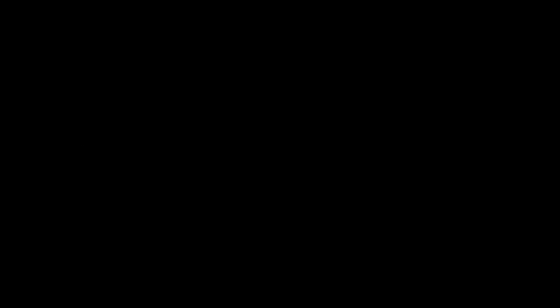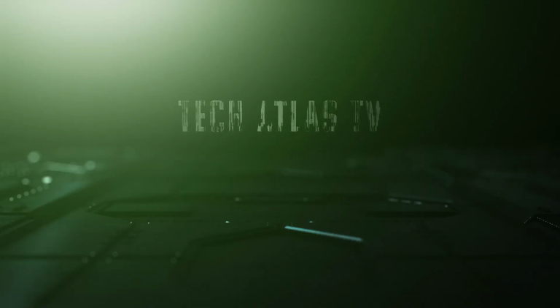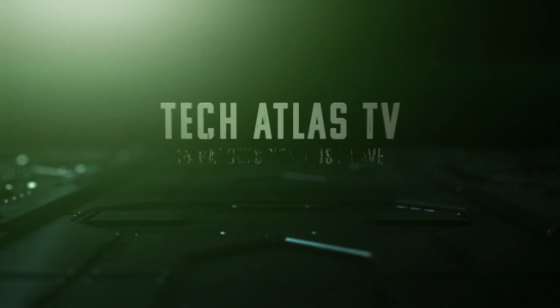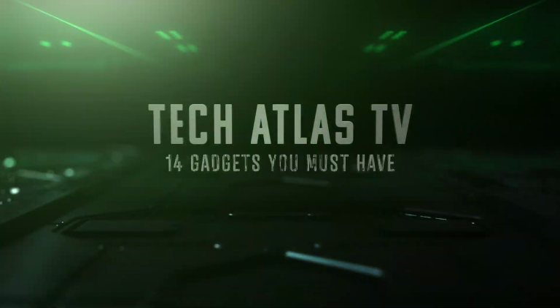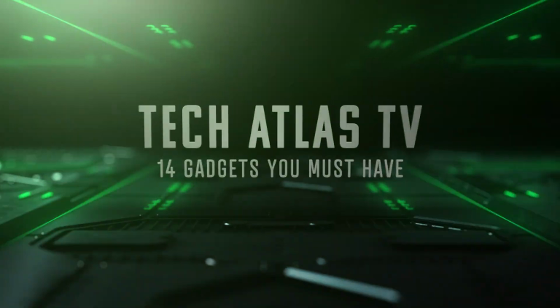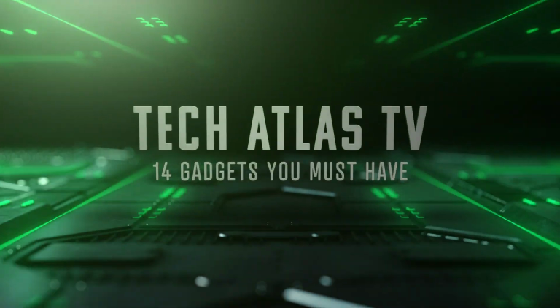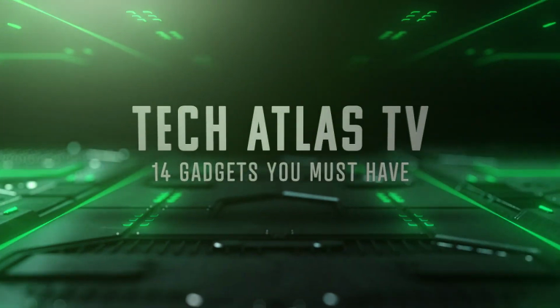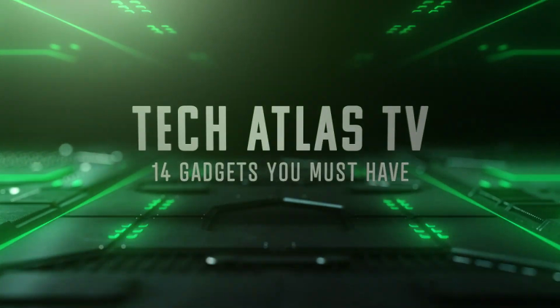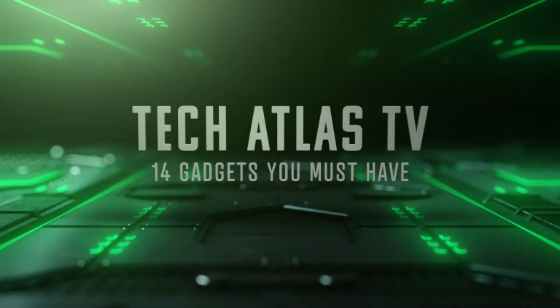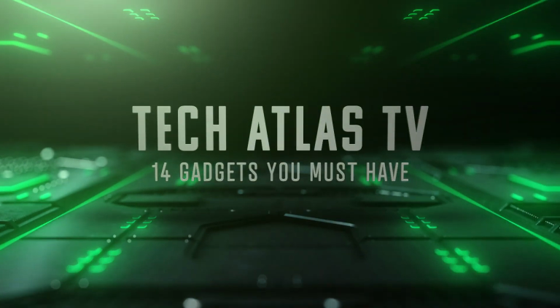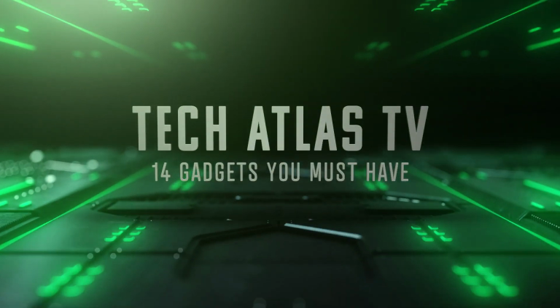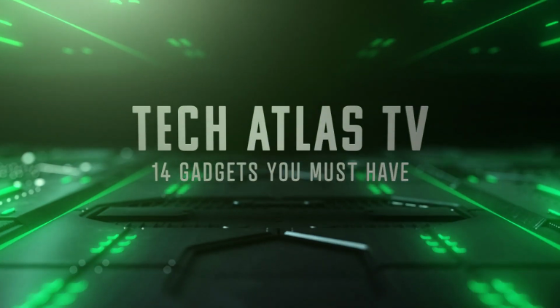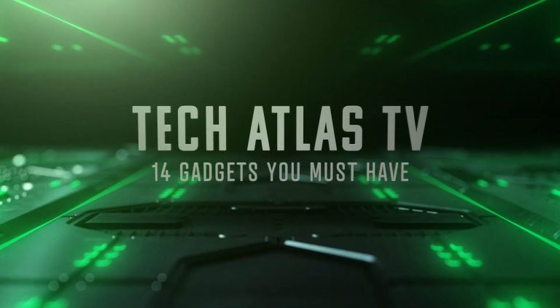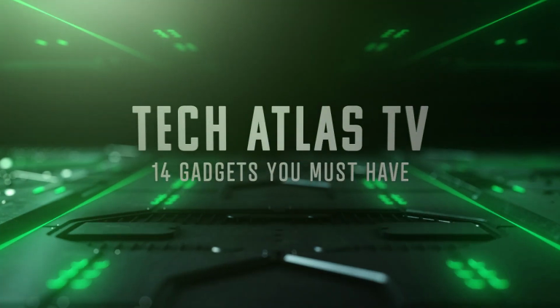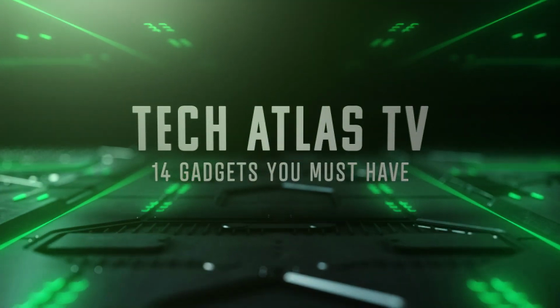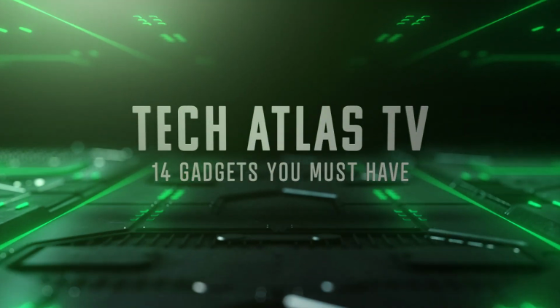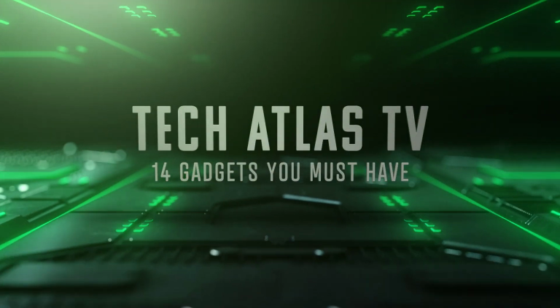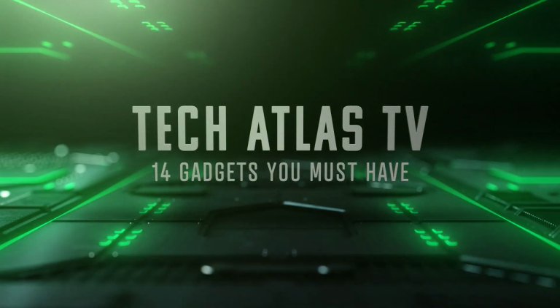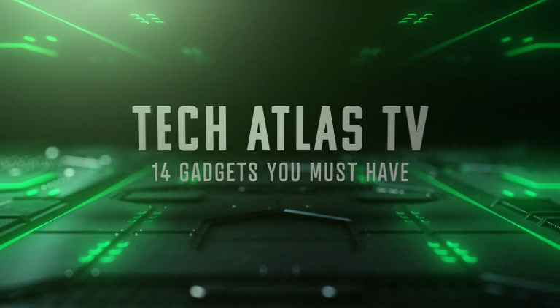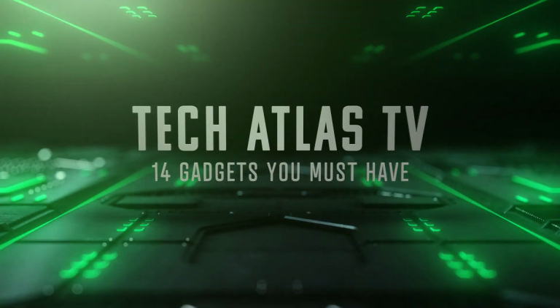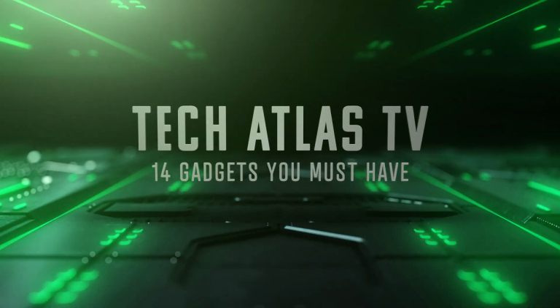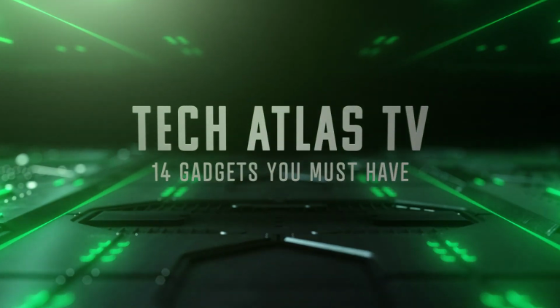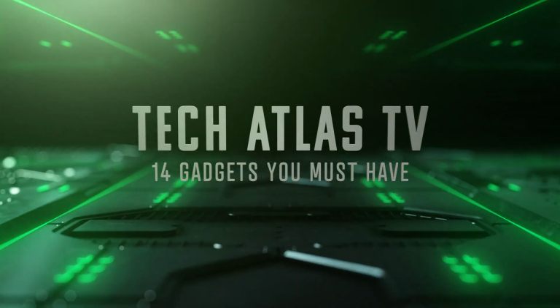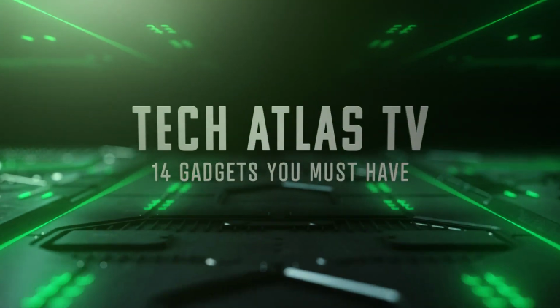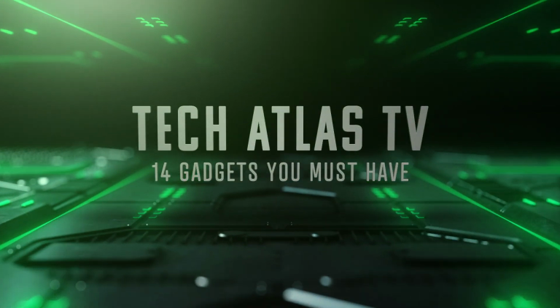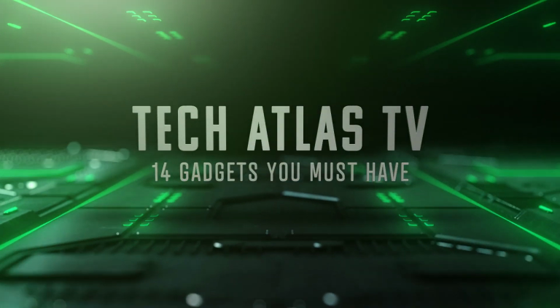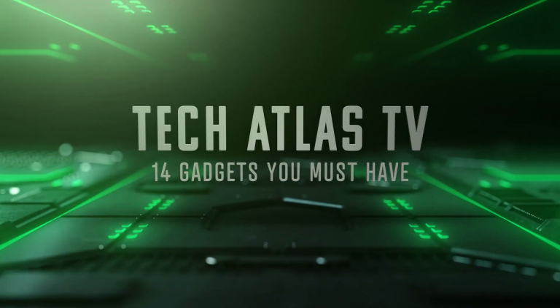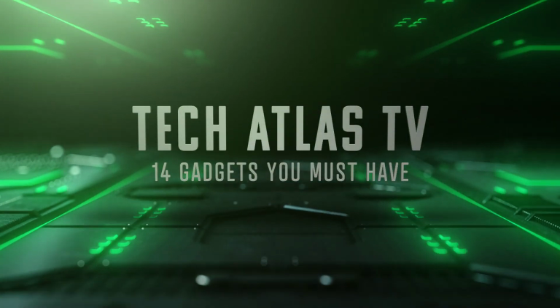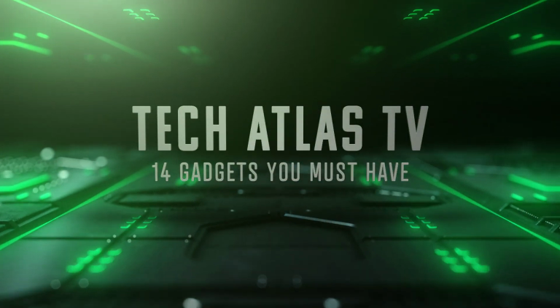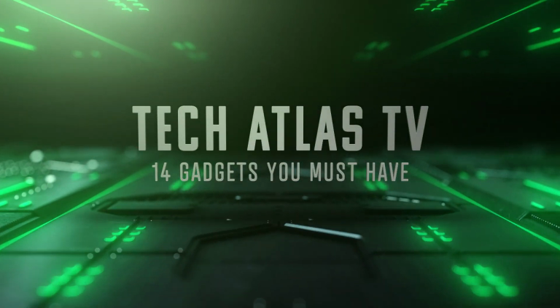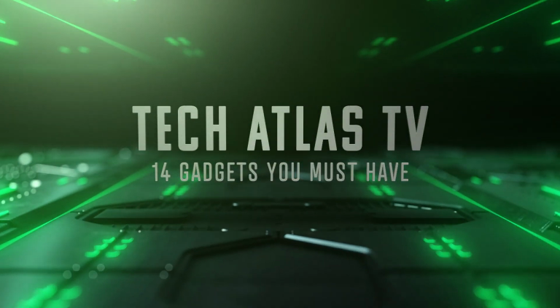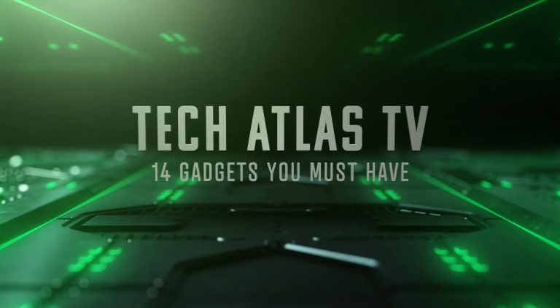Gadgets and tech you must have. You won't believe what we have for you. Let's dive in.